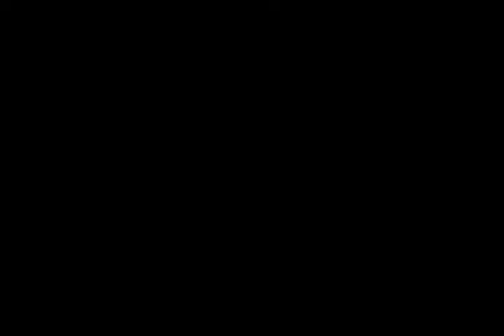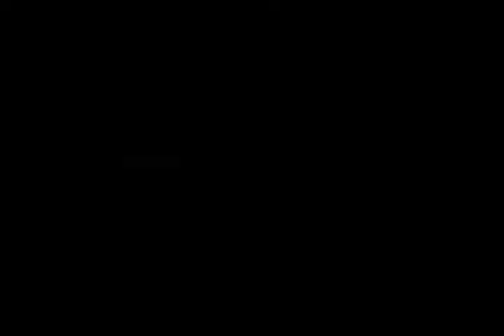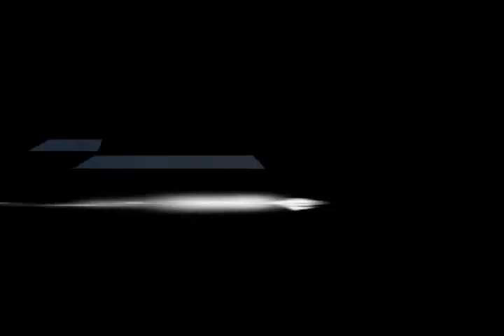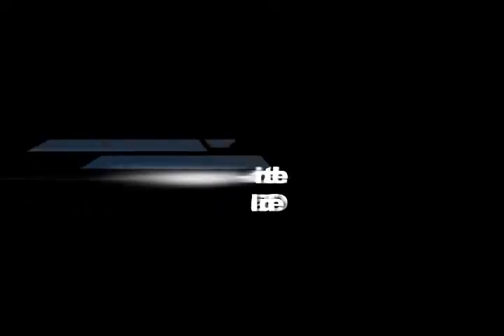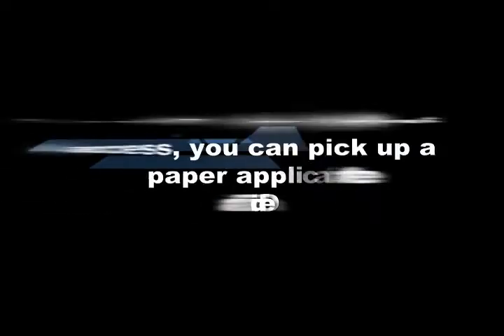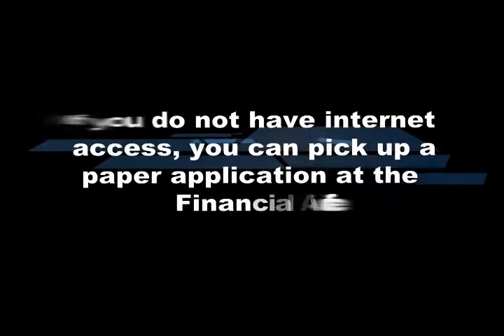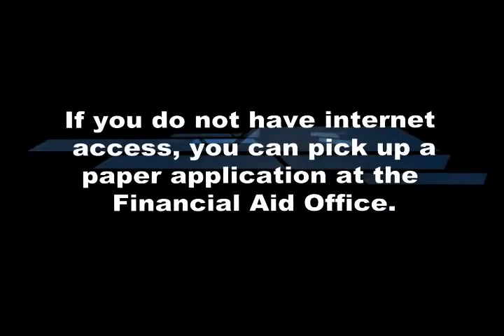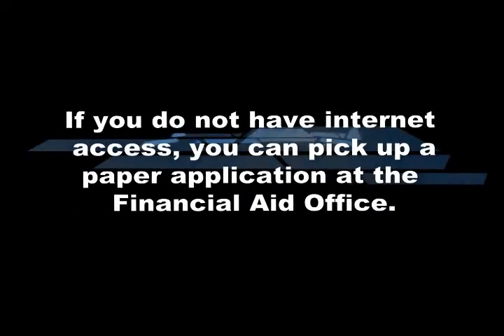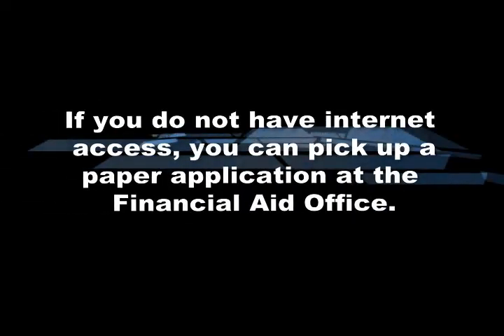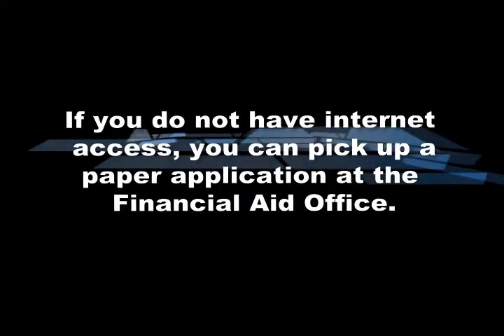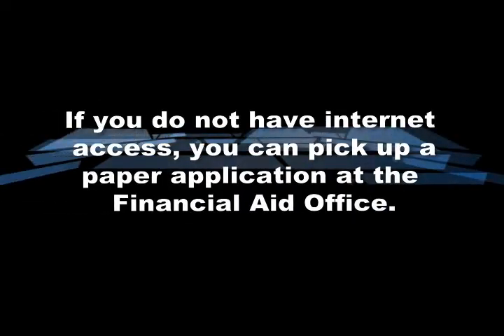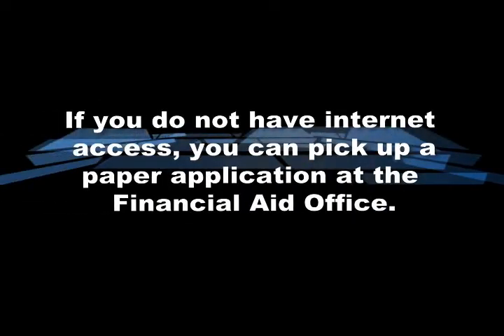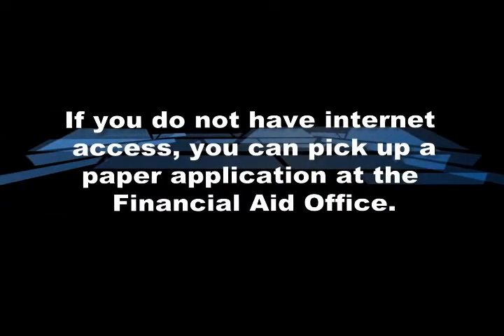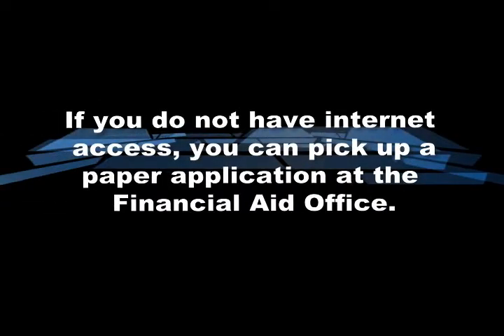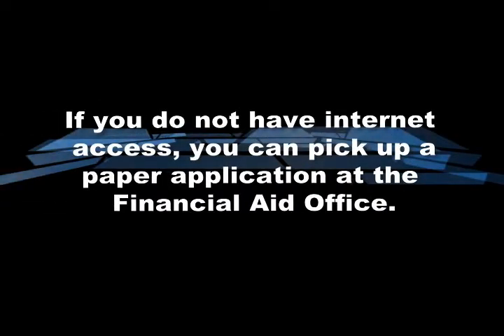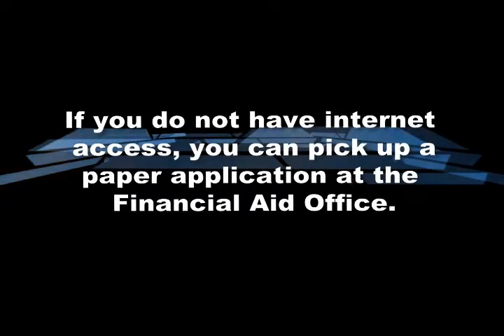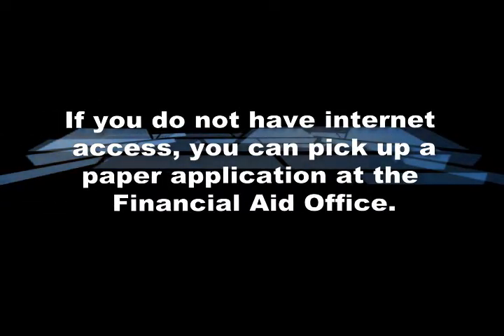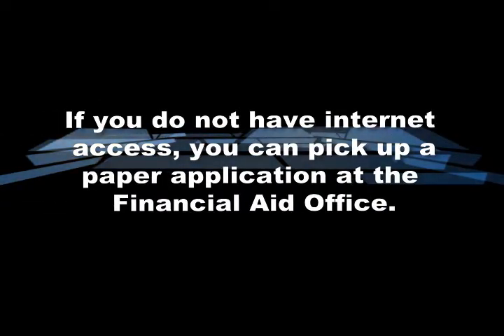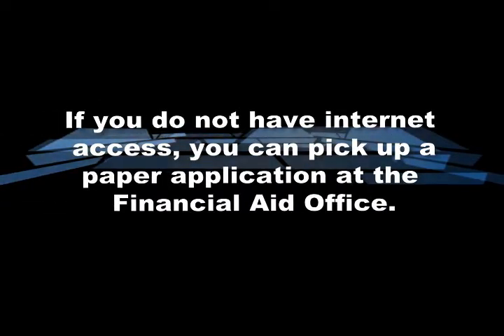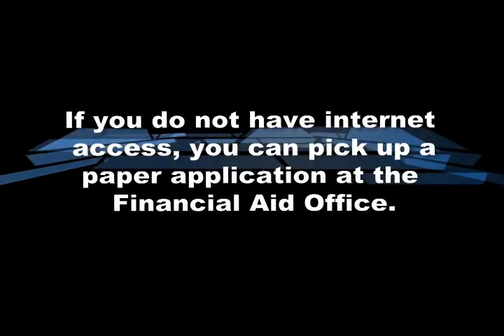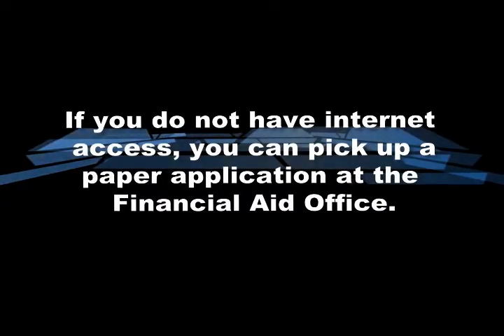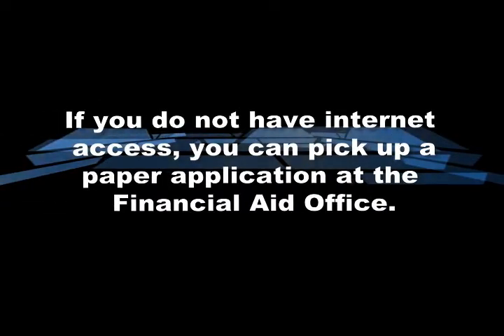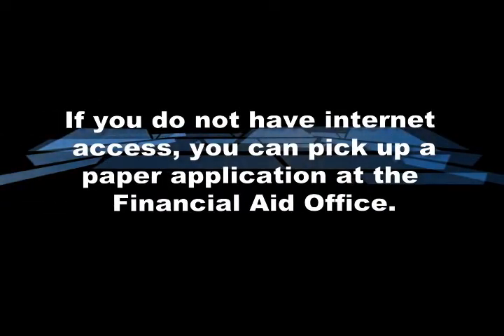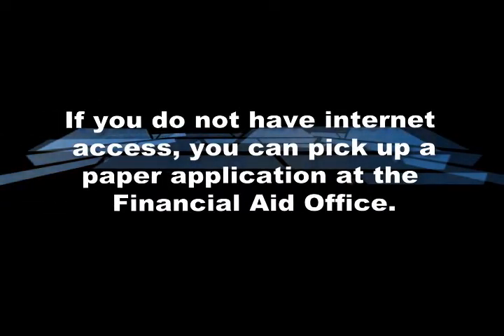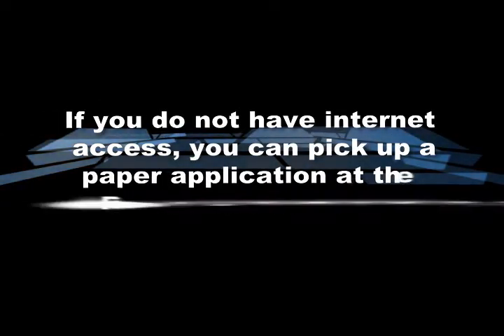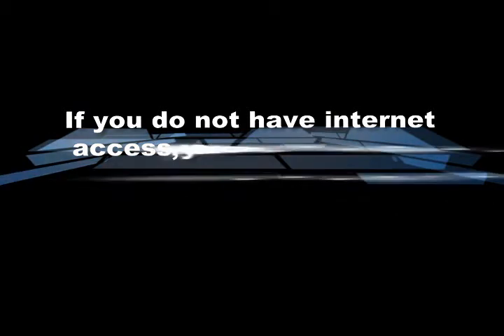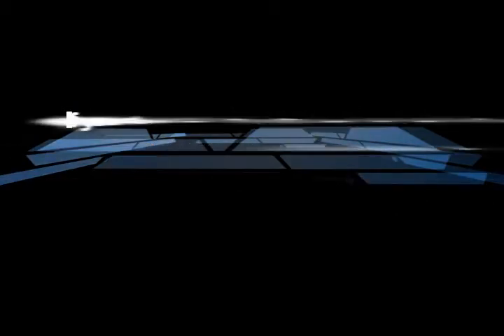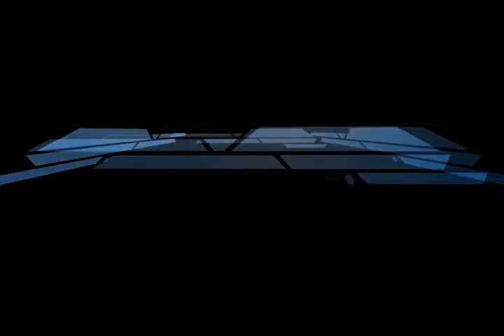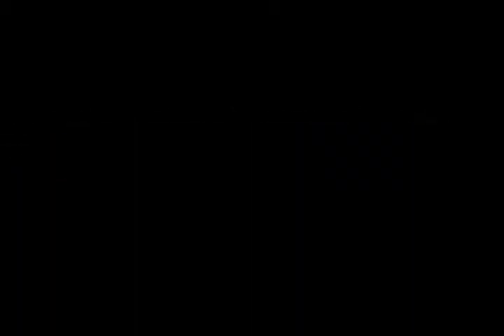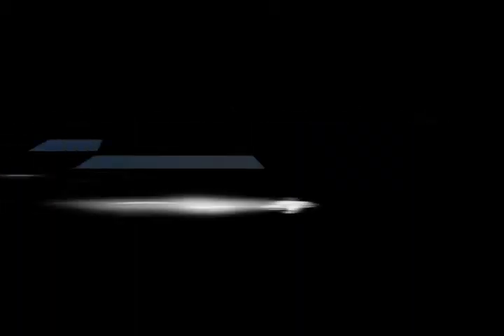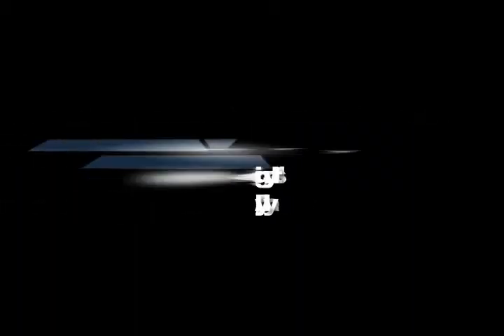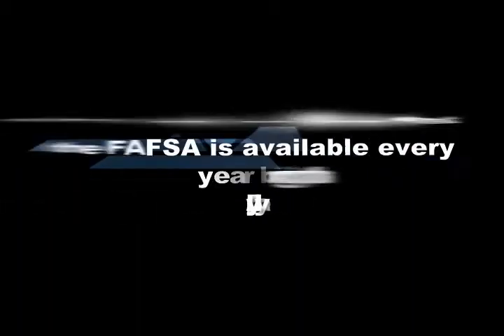If you do not have internet access, you can pick up a paper application at the Financial Aid Office.